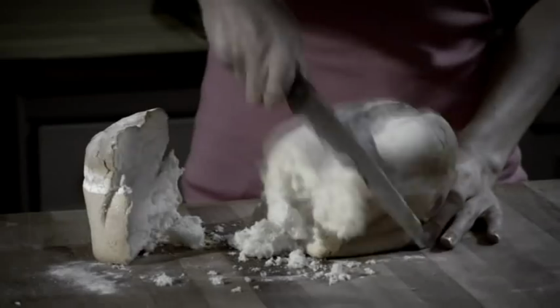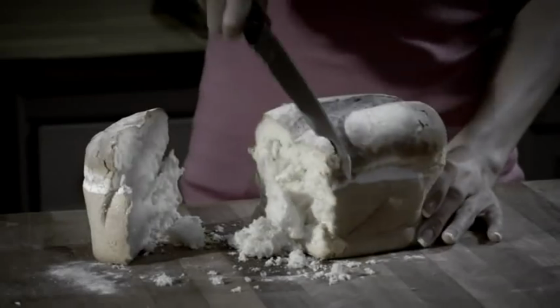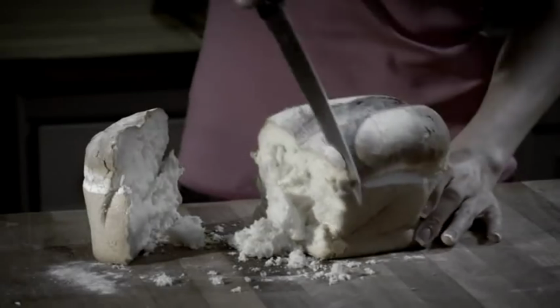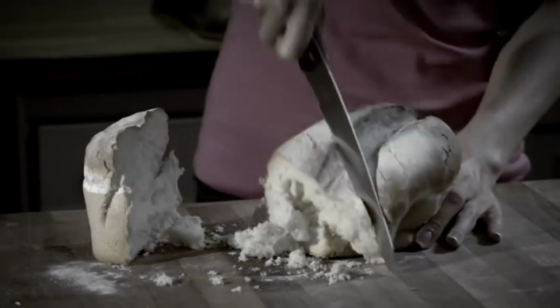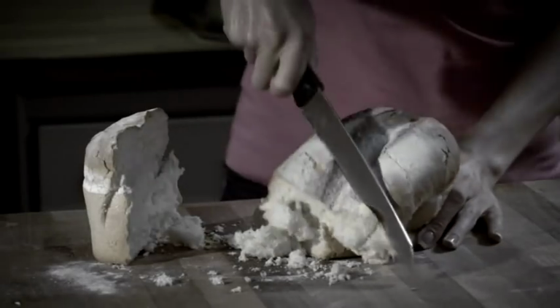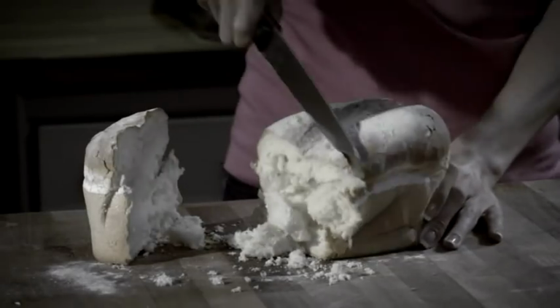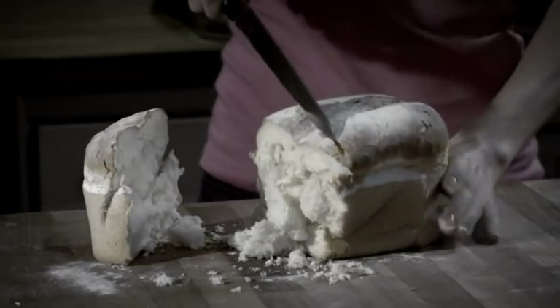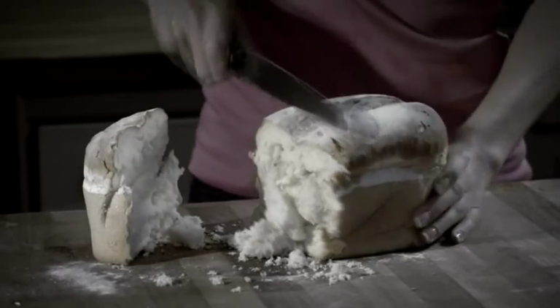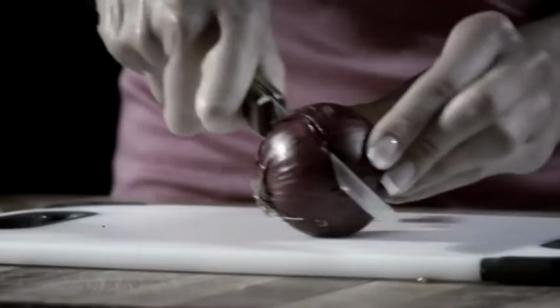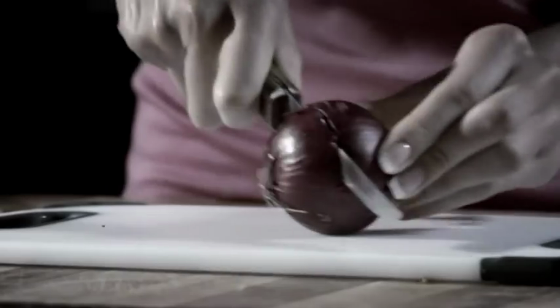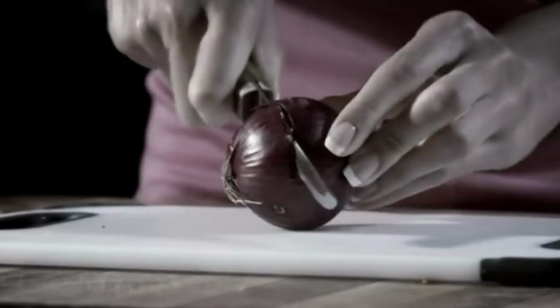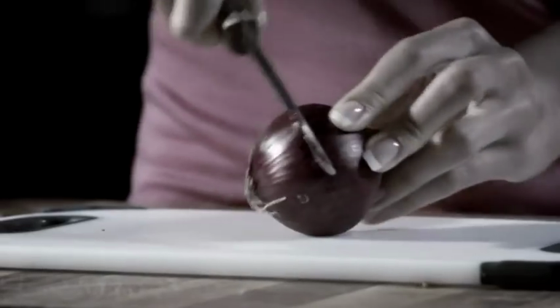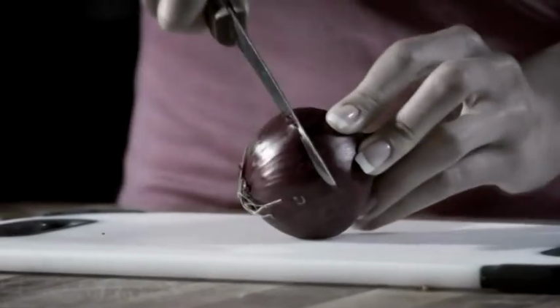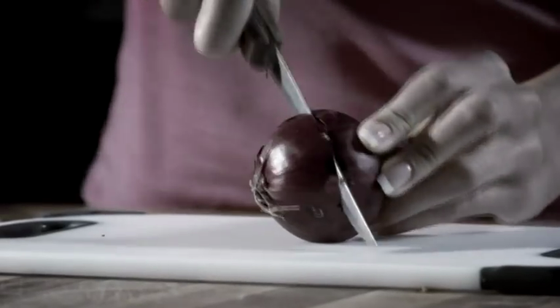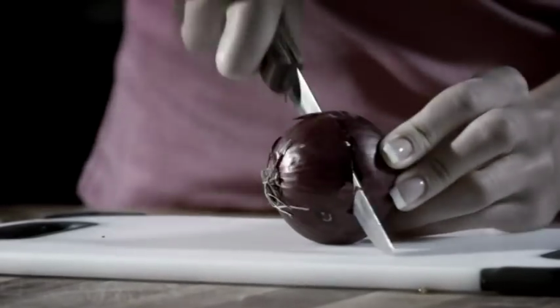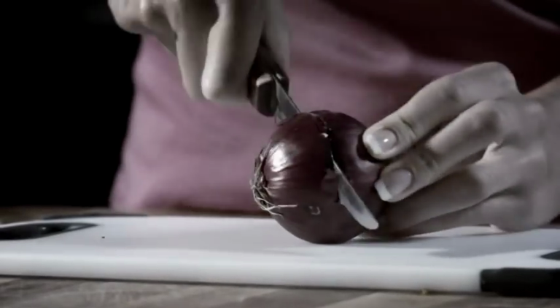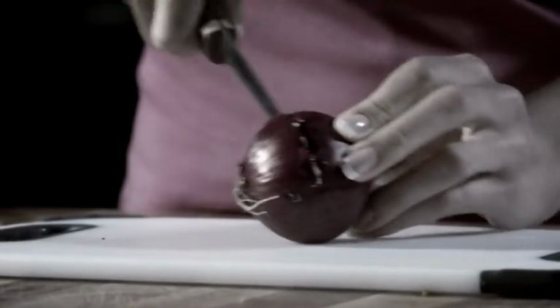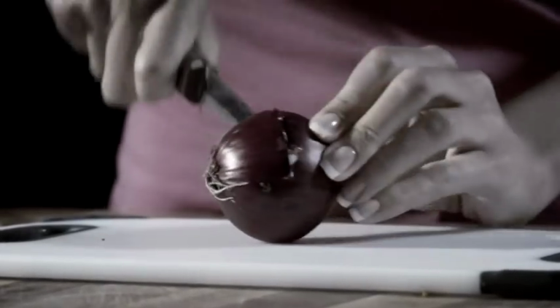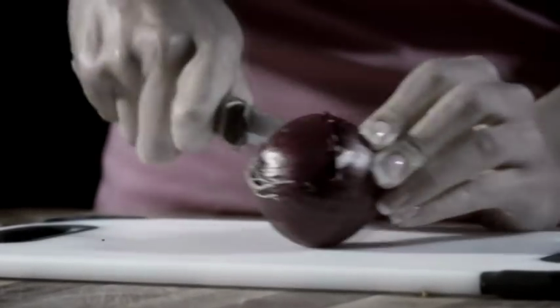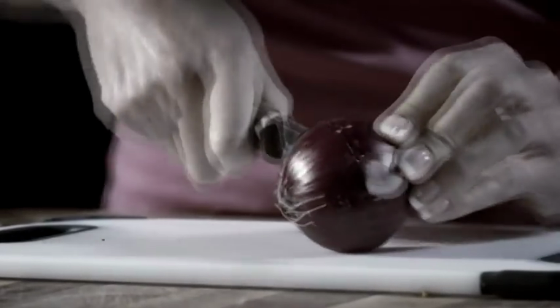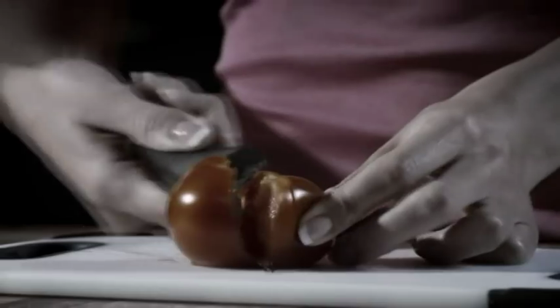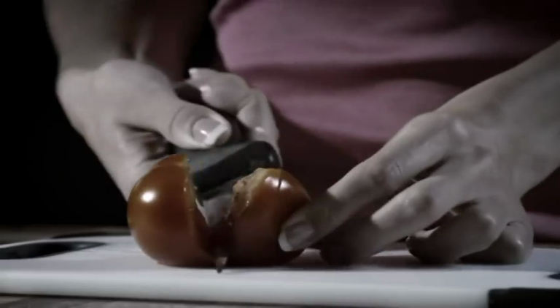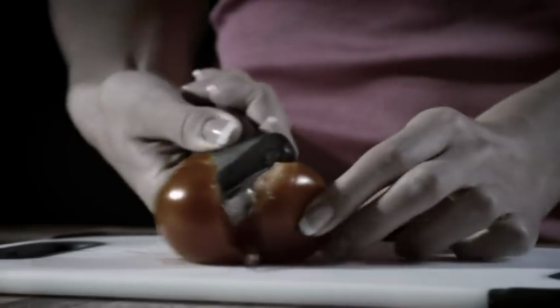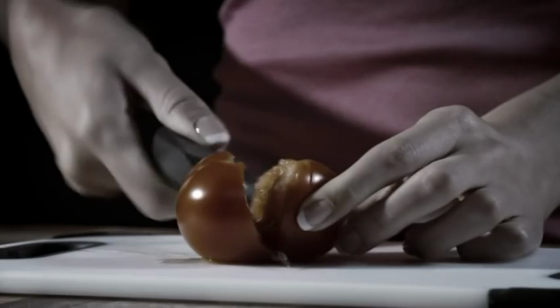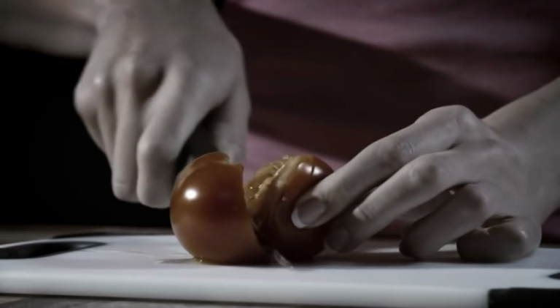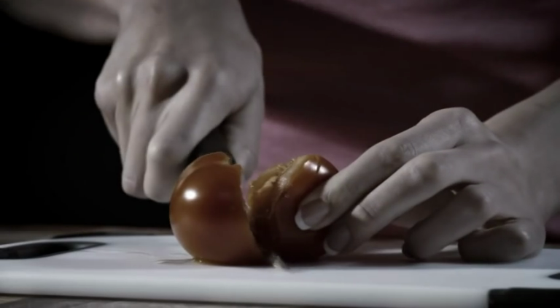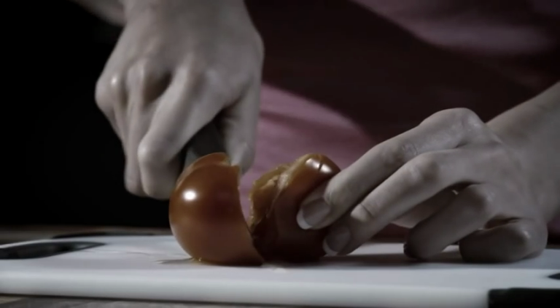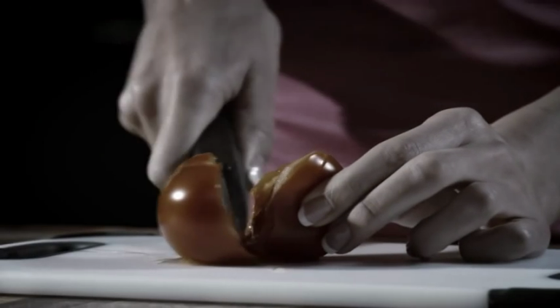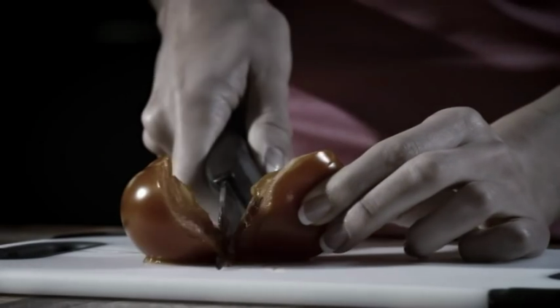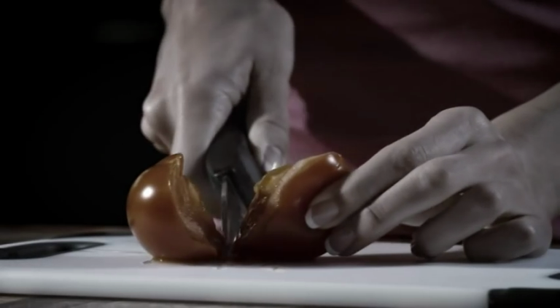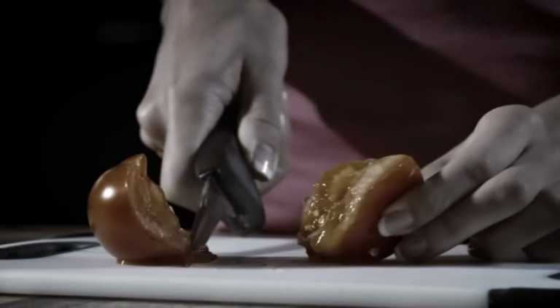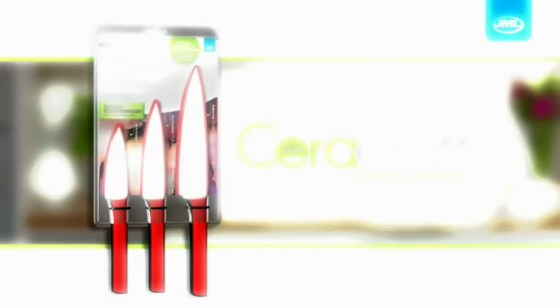Your knives make you do all the work. Tired of tough chopping that hurts your hands? Sick of food sticking to the blade?